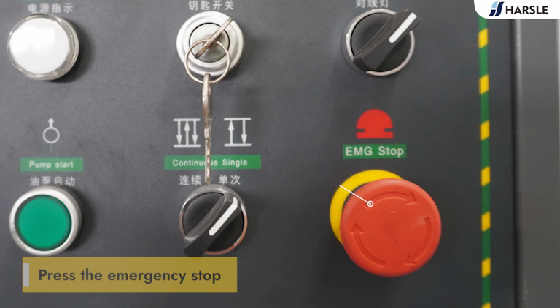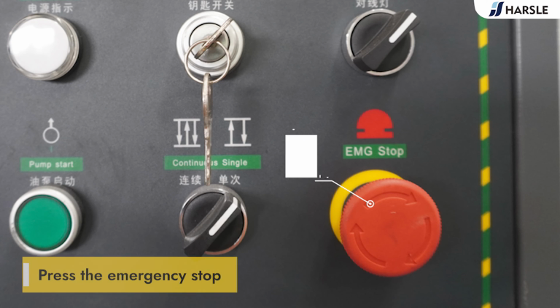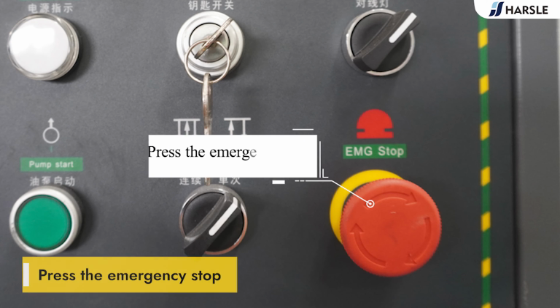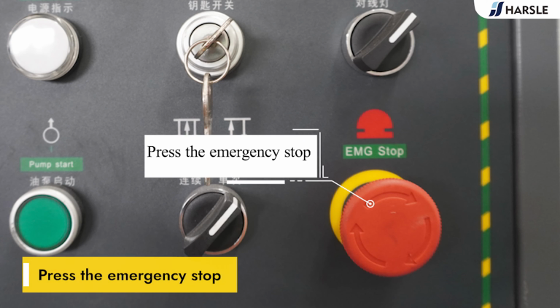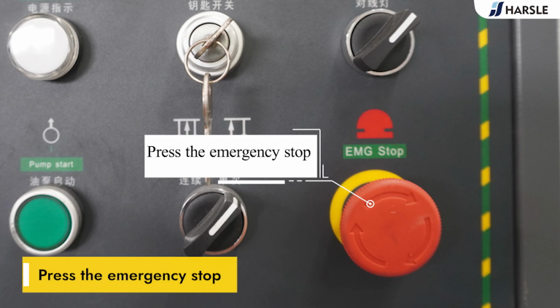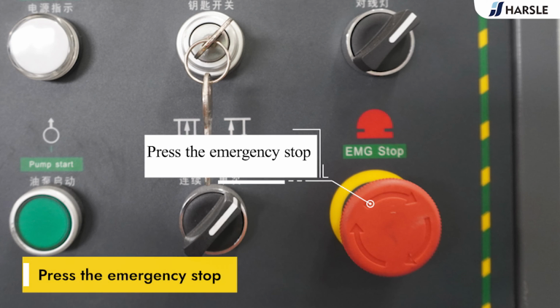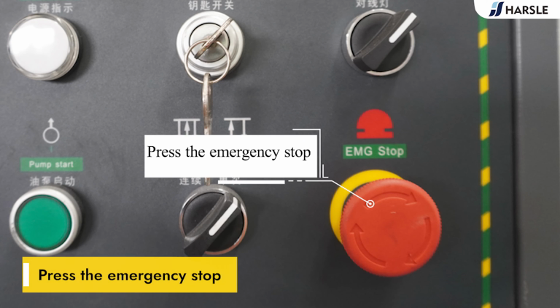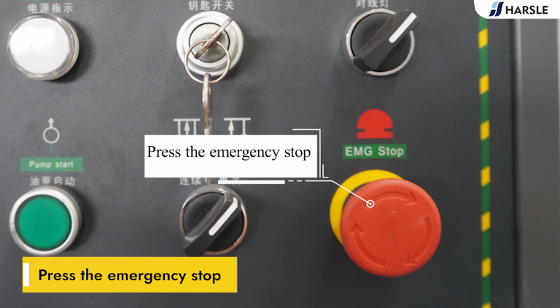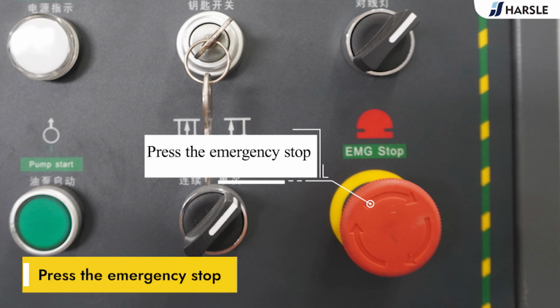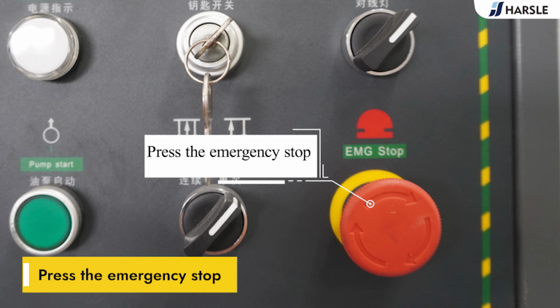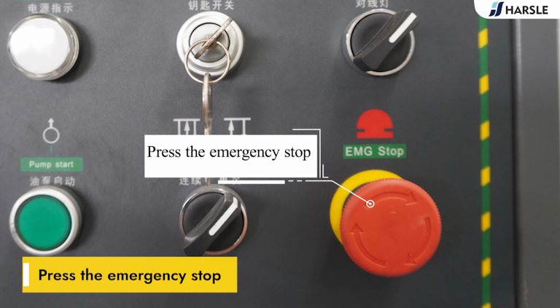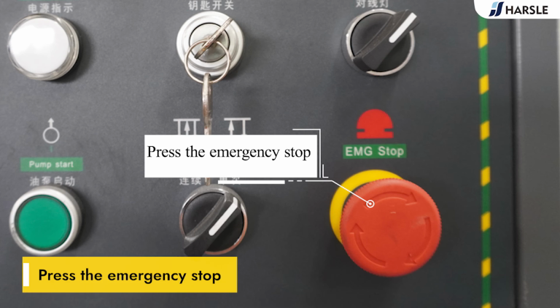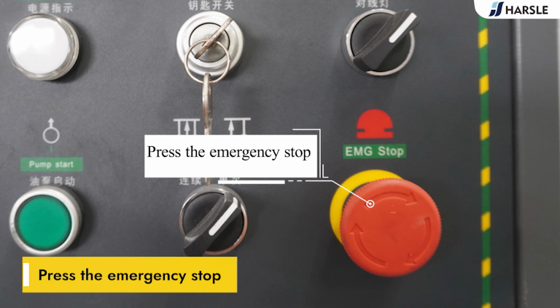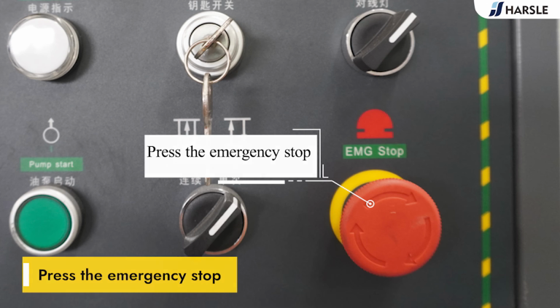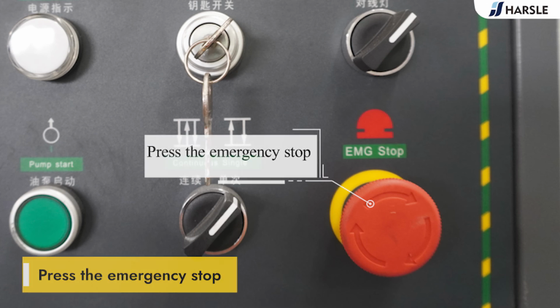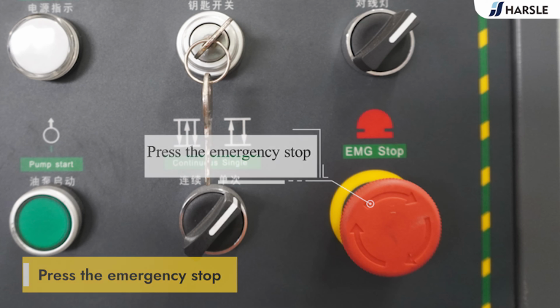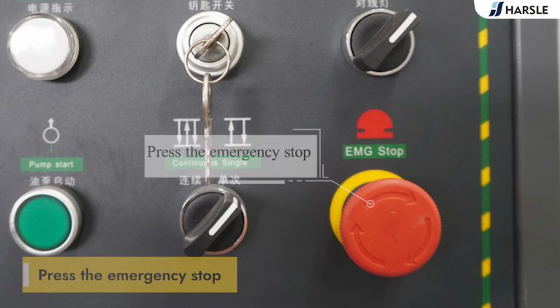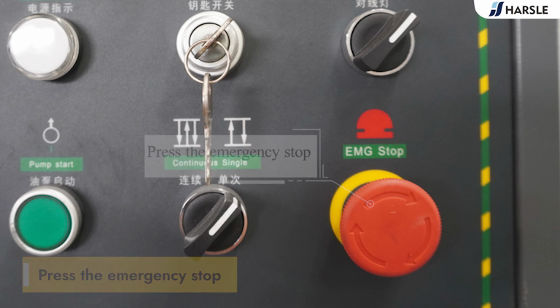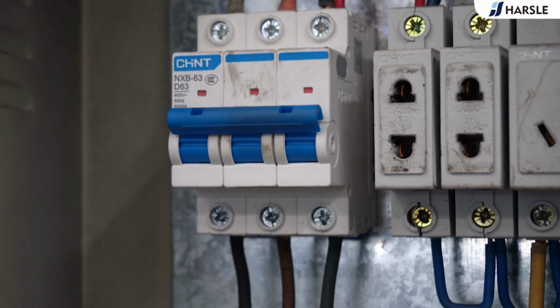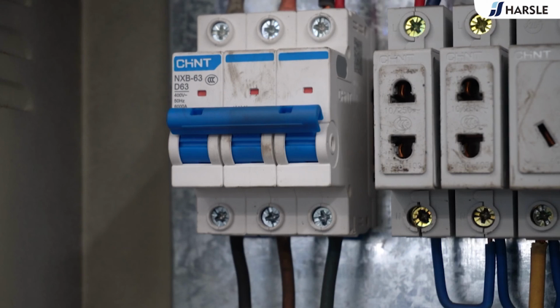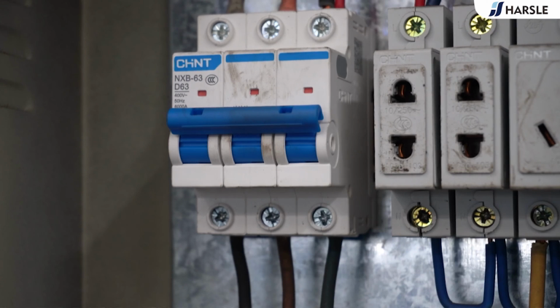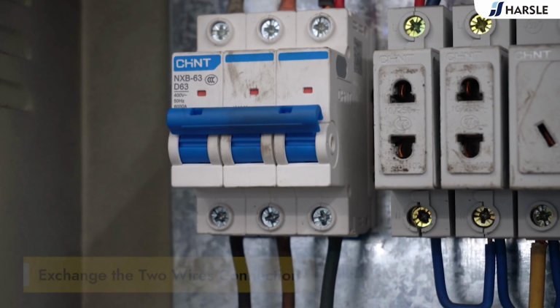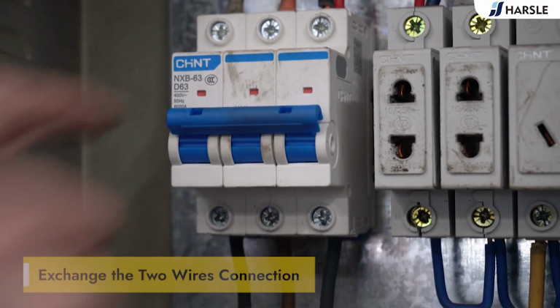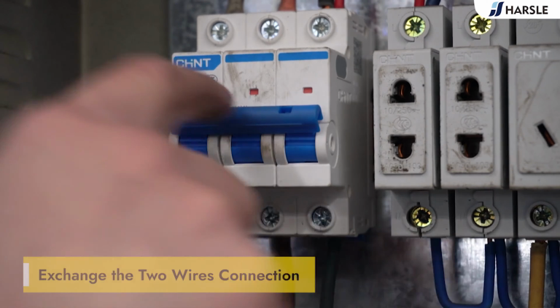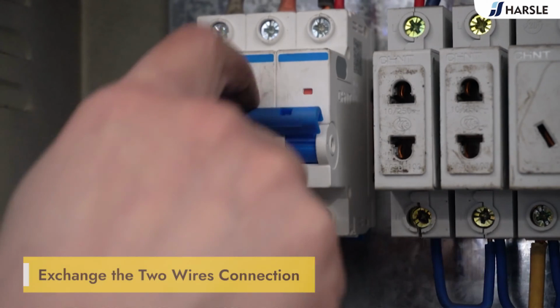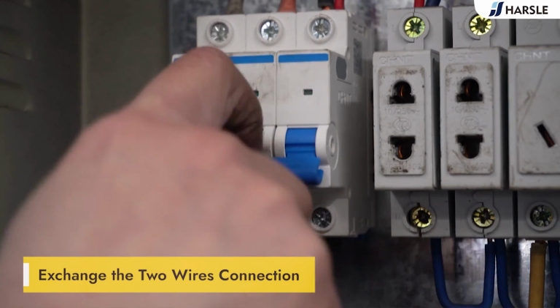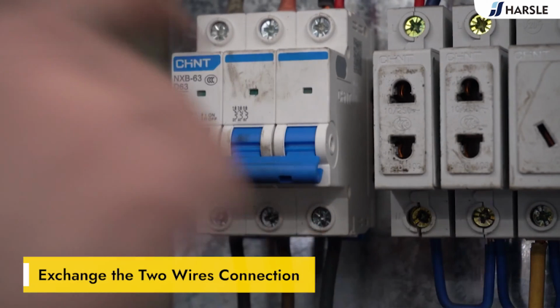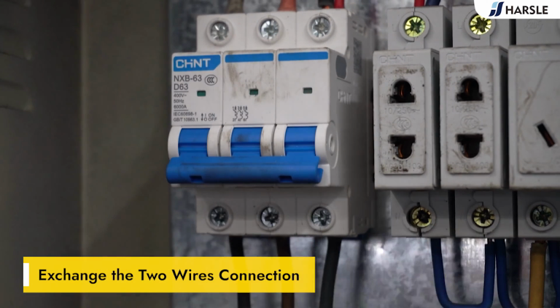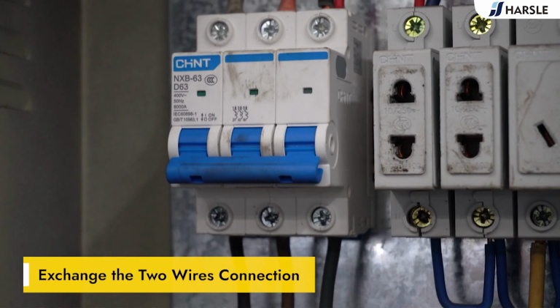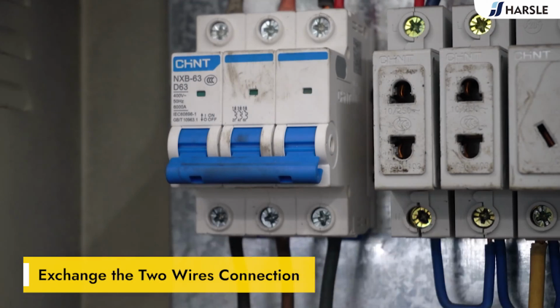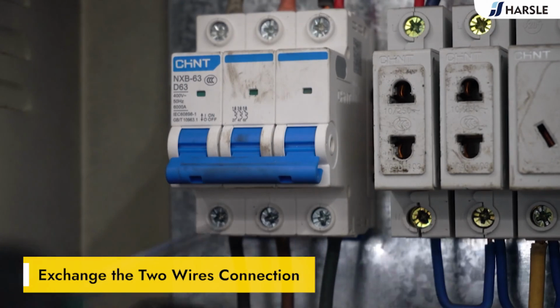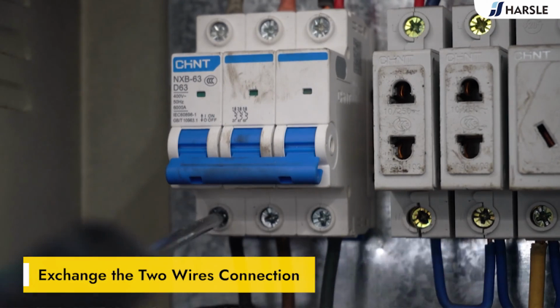Press the emergency stop button. Exchange the two wire connections to correct the motor rotation direction.